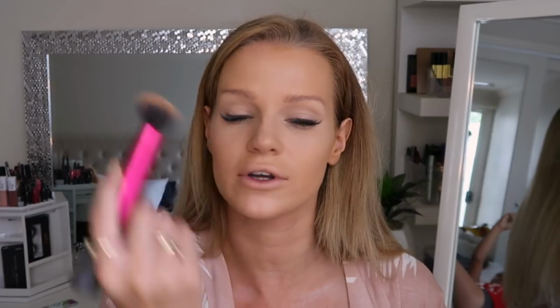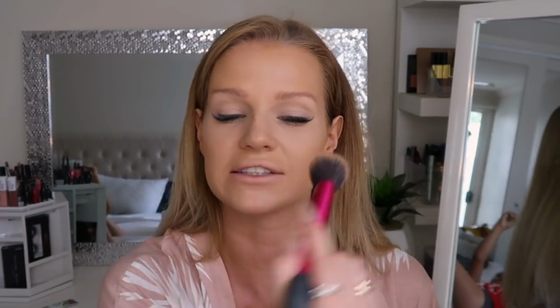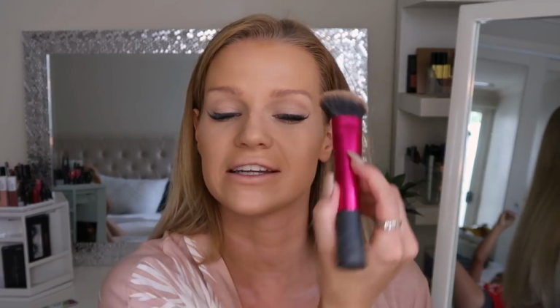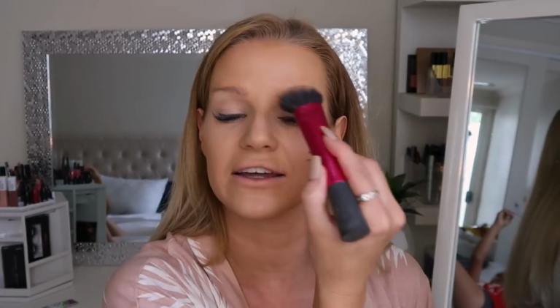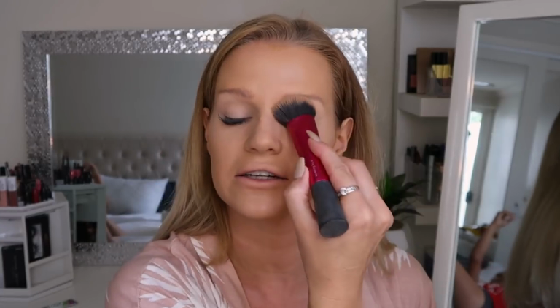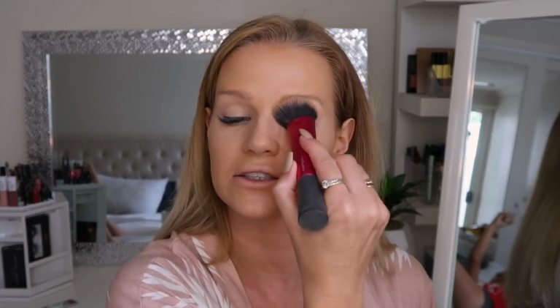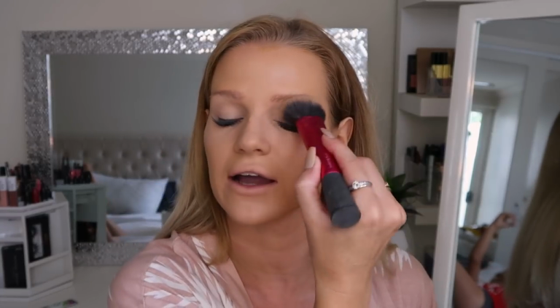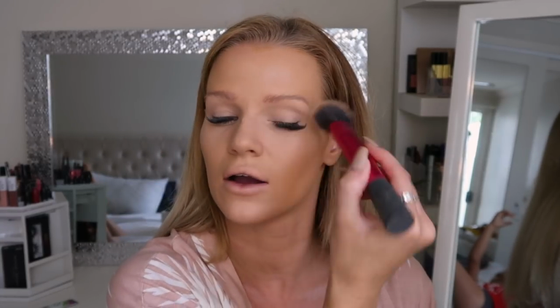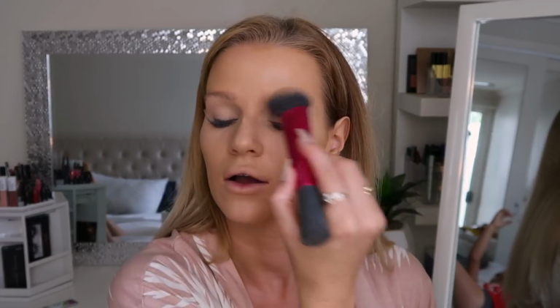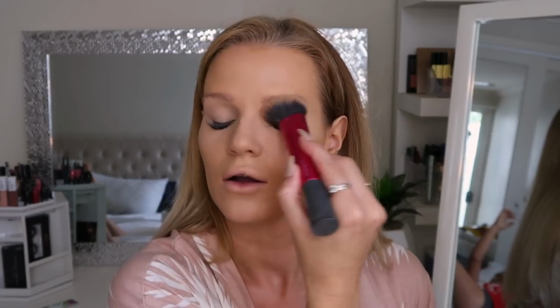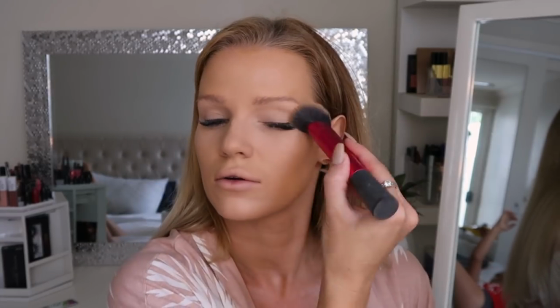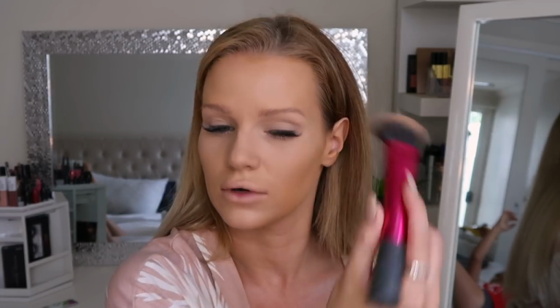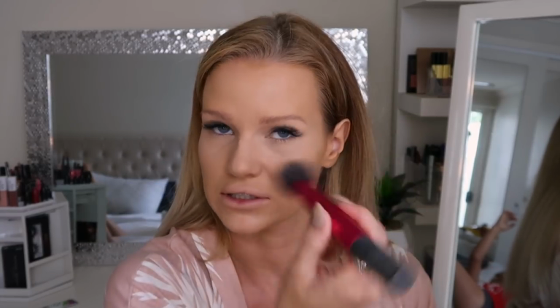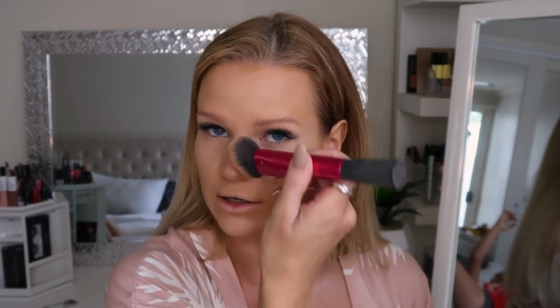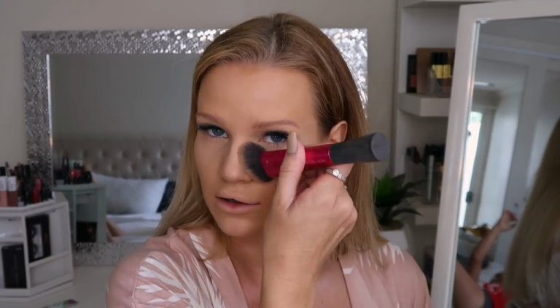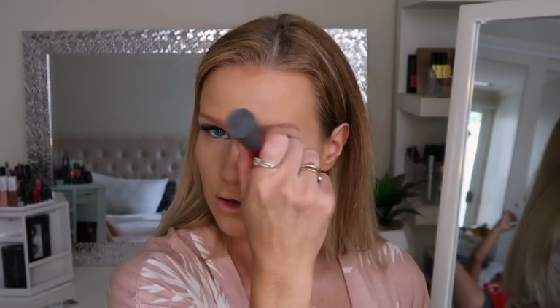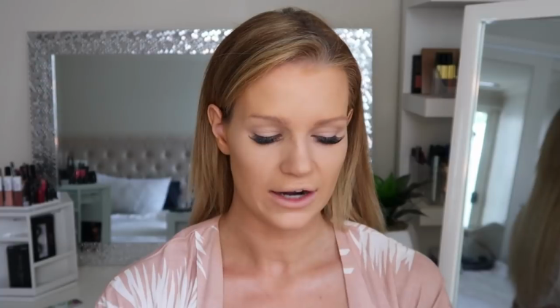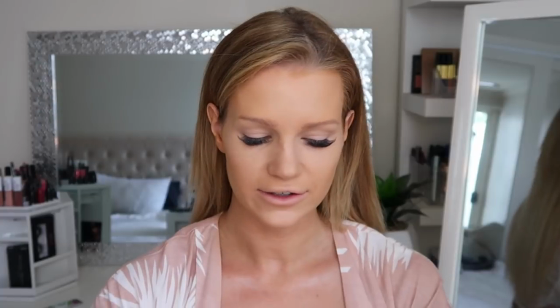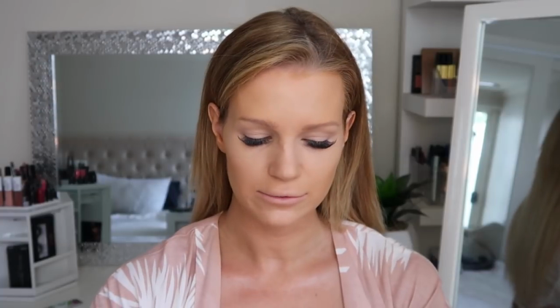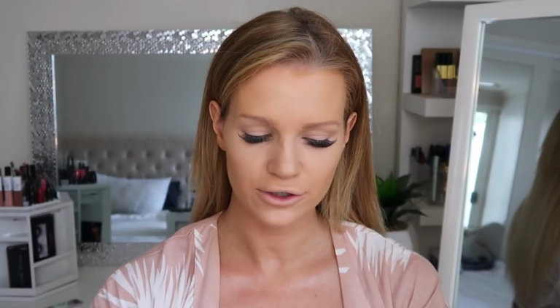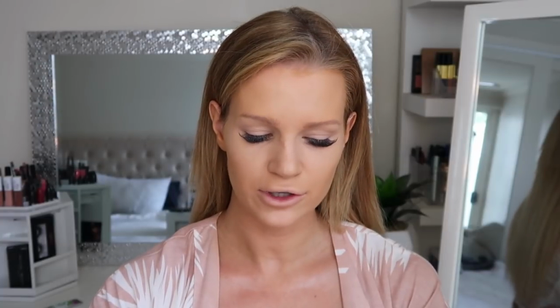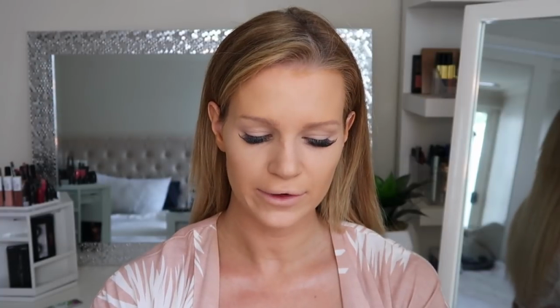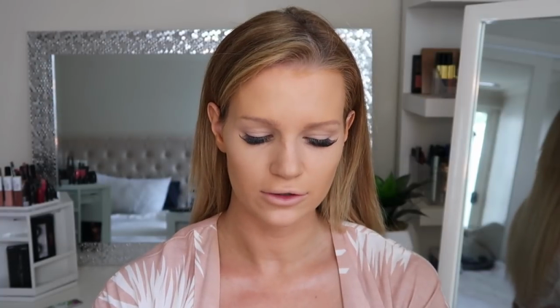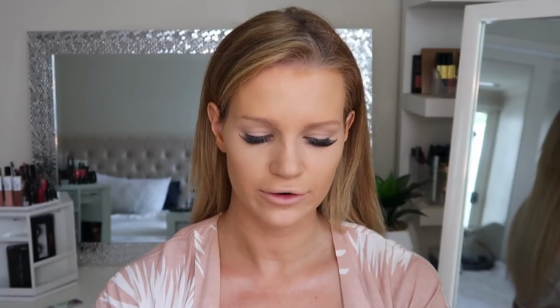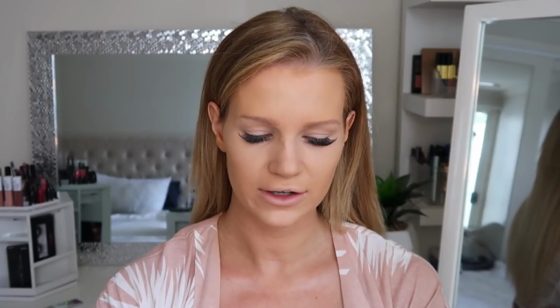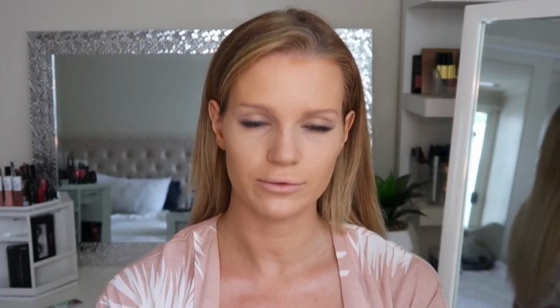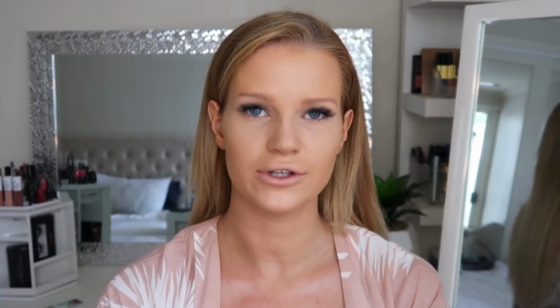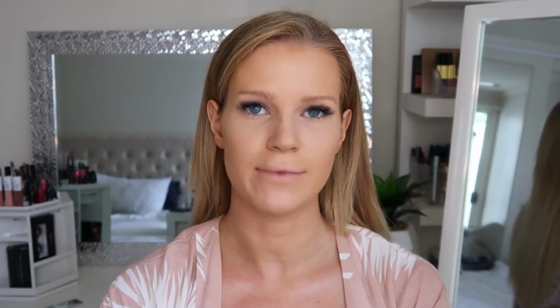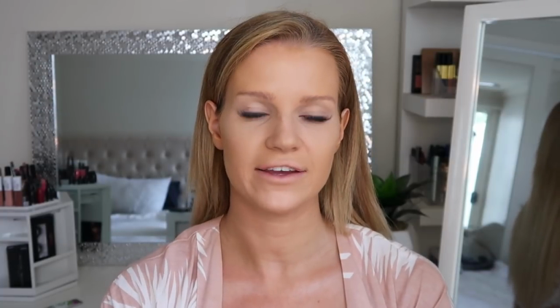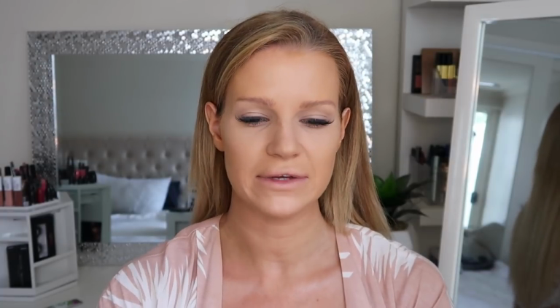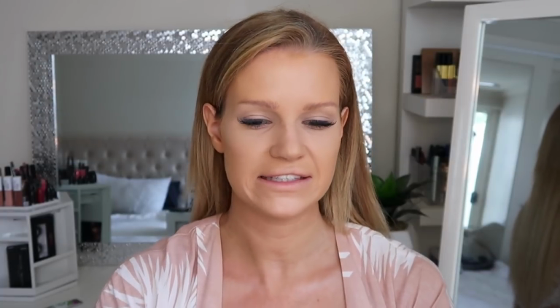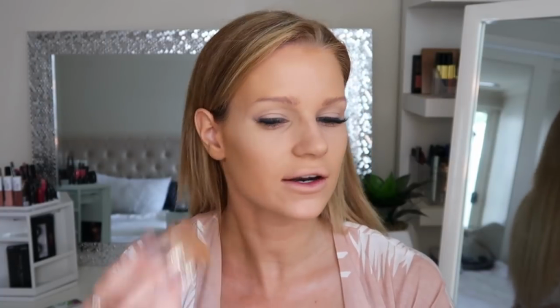Now I'm going to do a little bit of contouring.